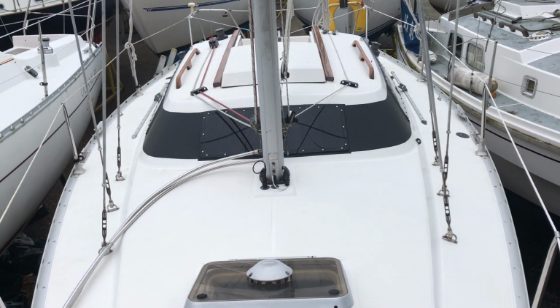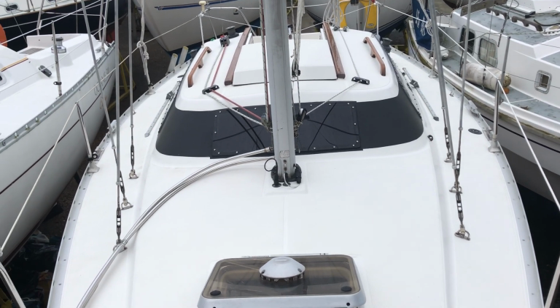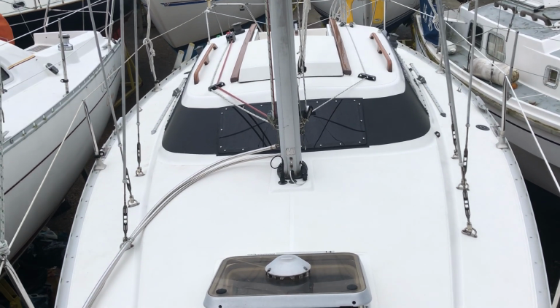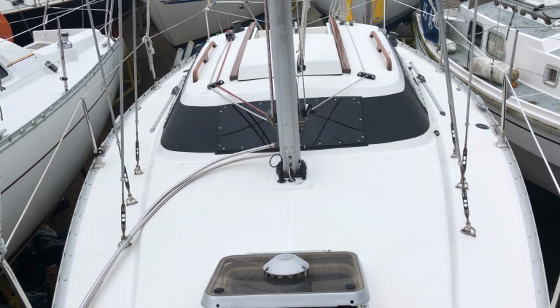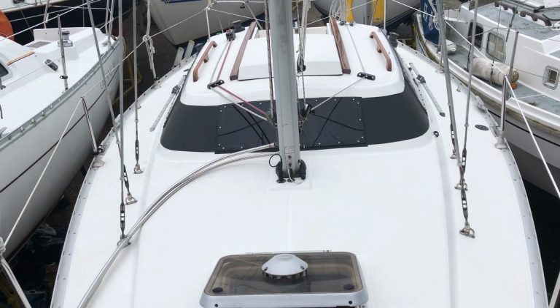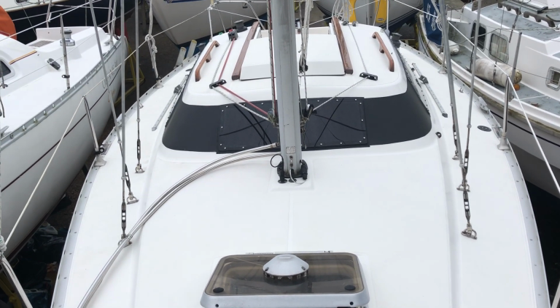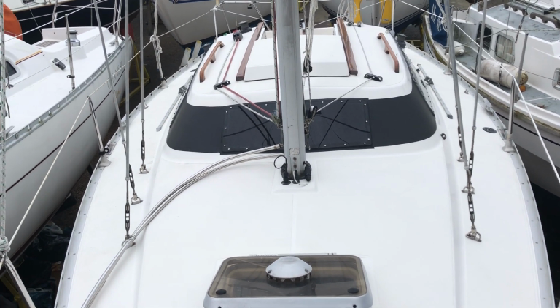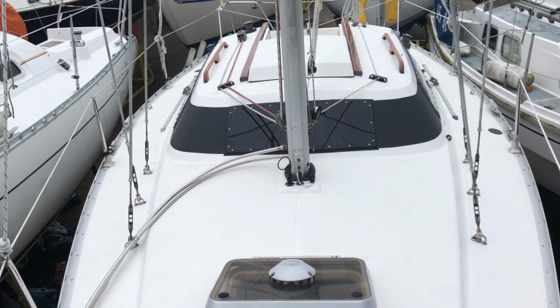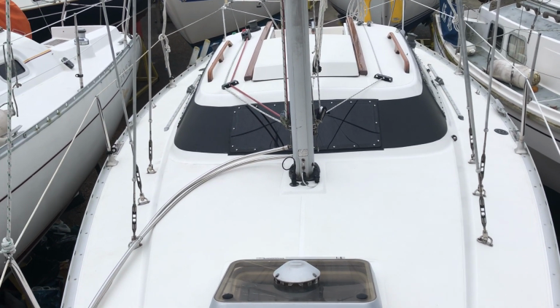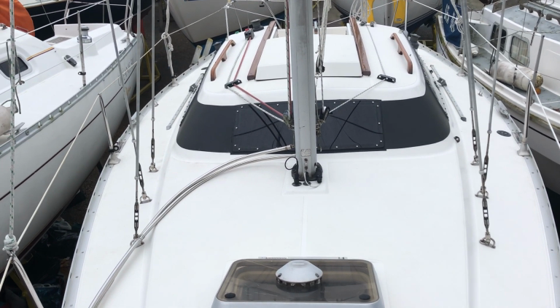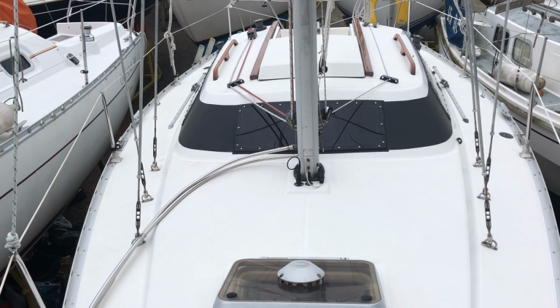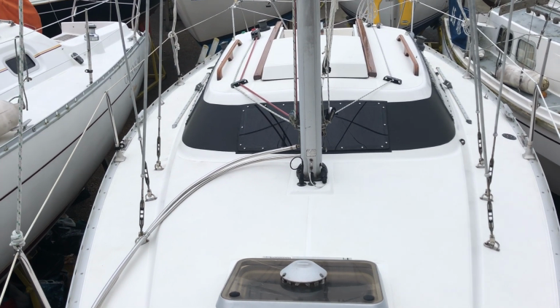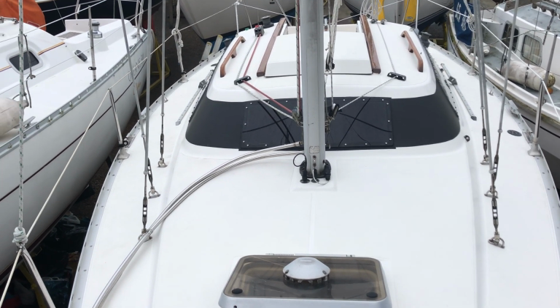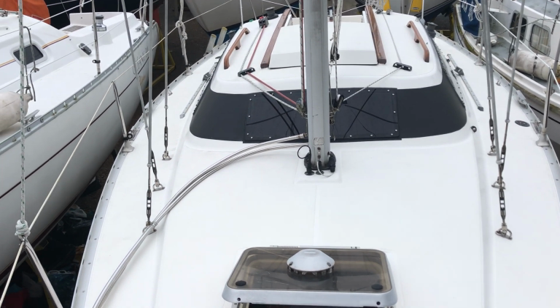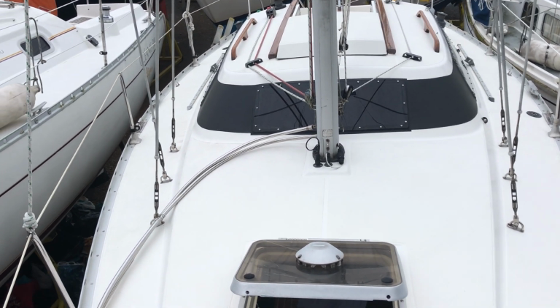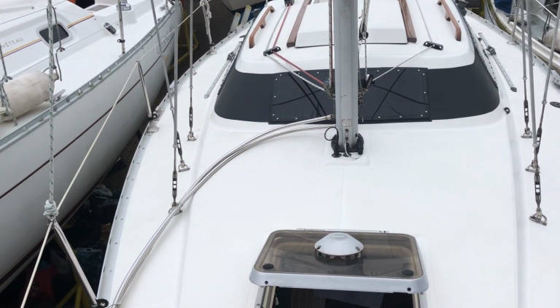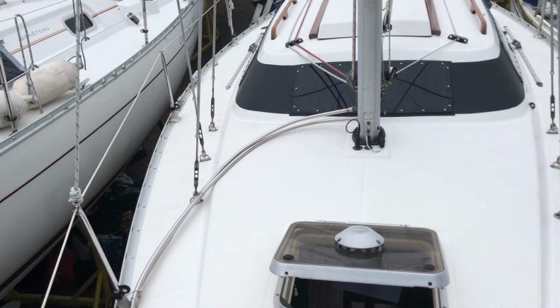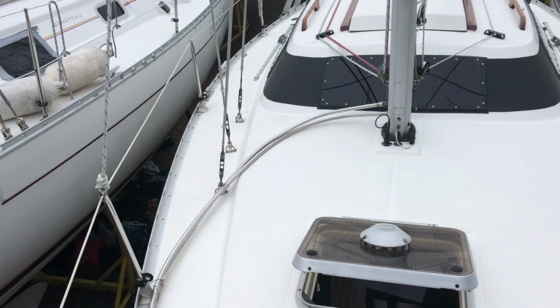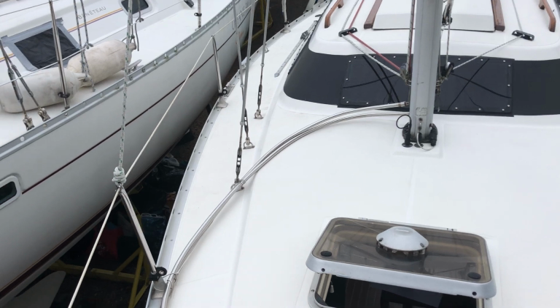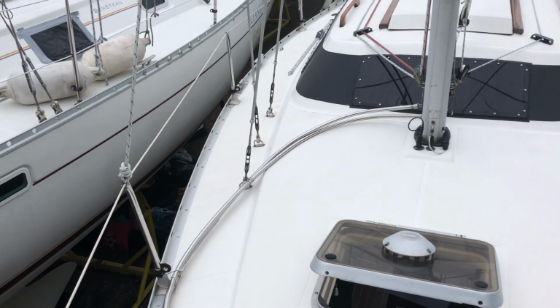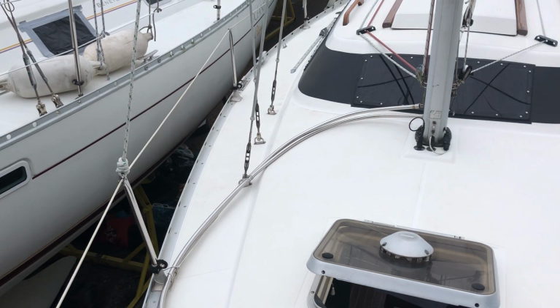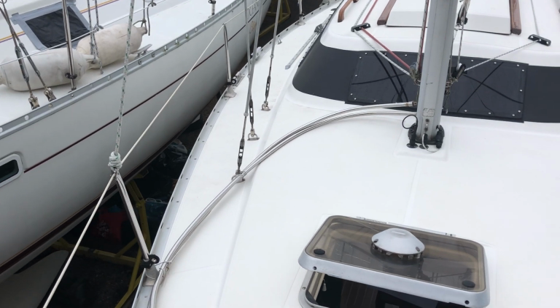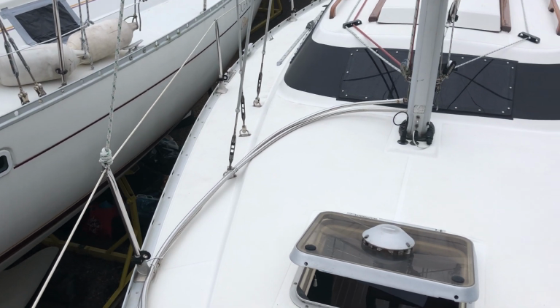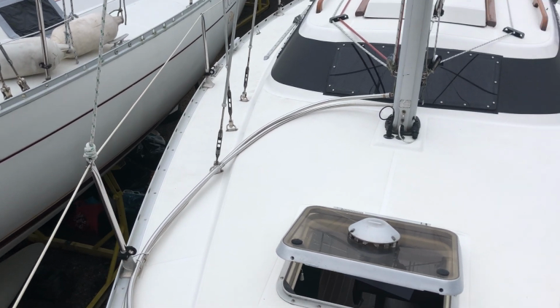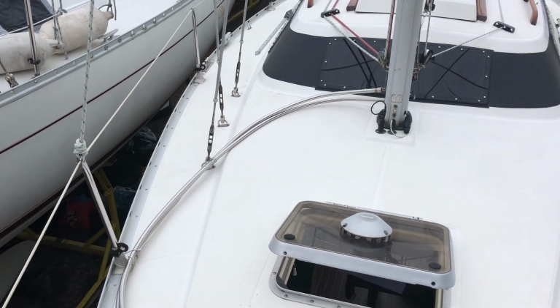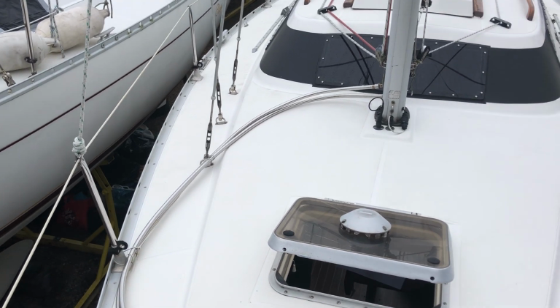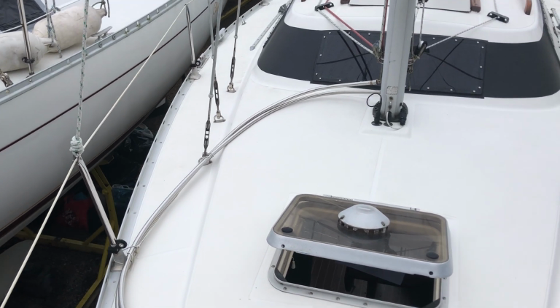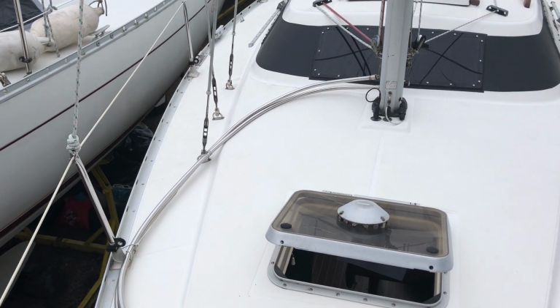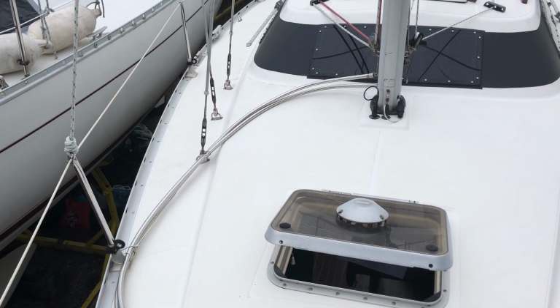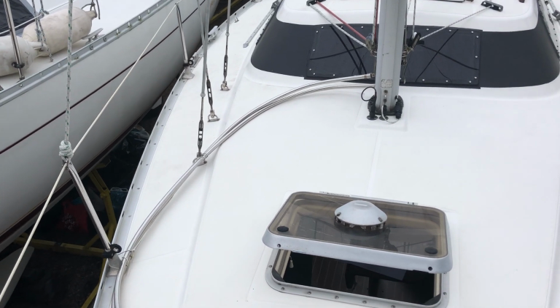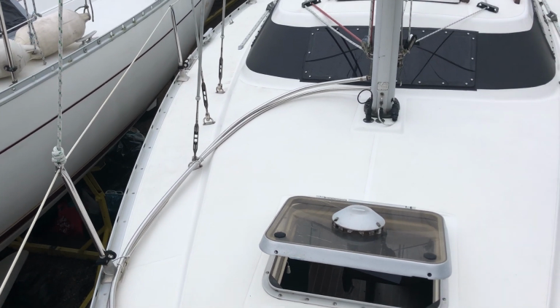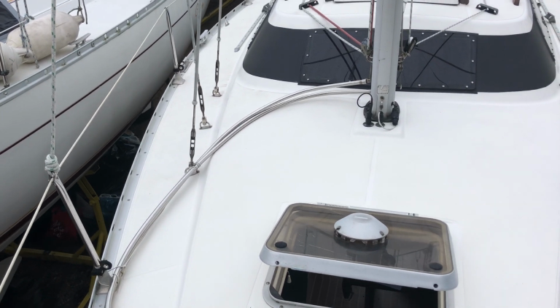Hi, this is Sam from Boatshed aboard the Sheno 27. I'm just going to walk you around the decks now so you can have a look at the layout.